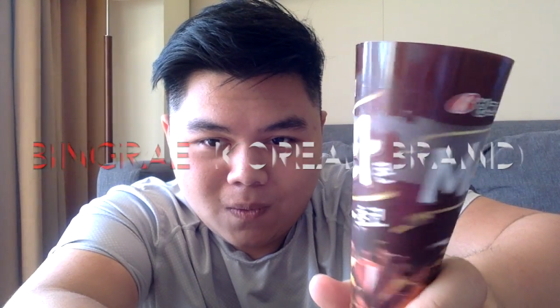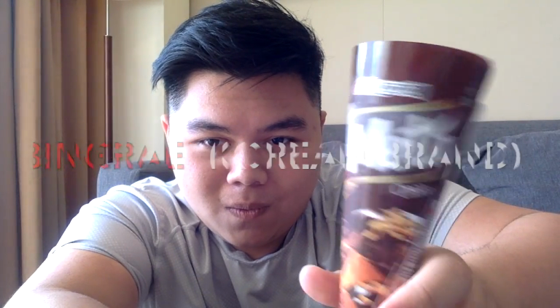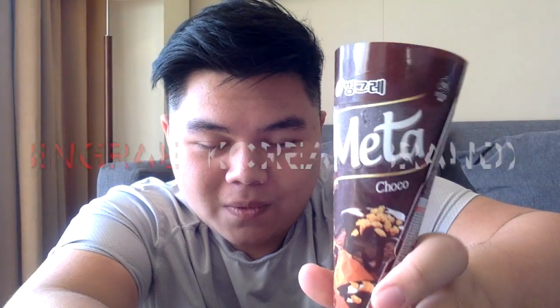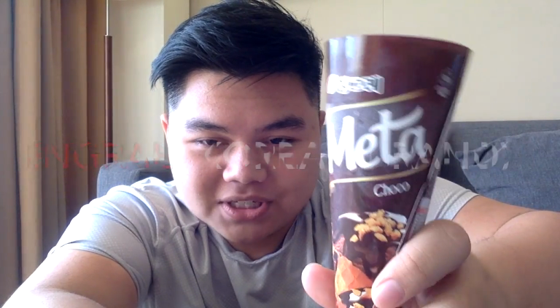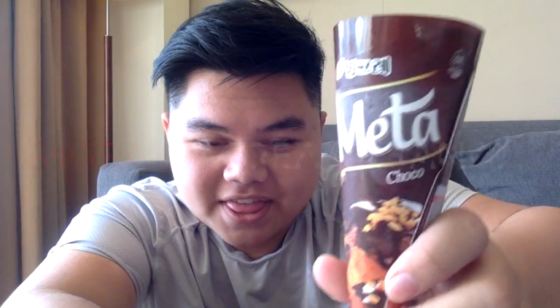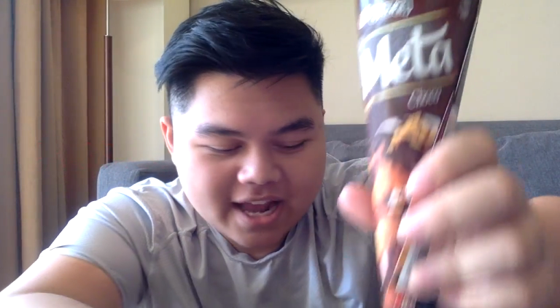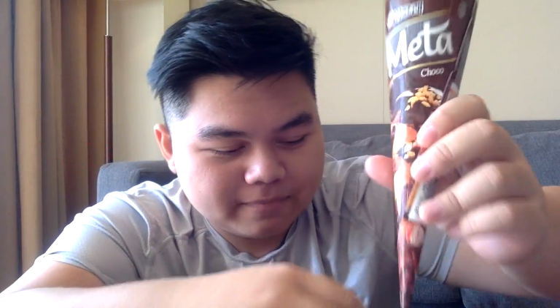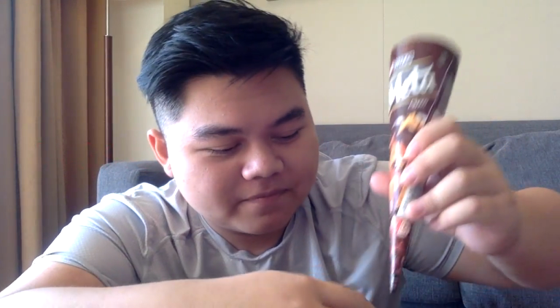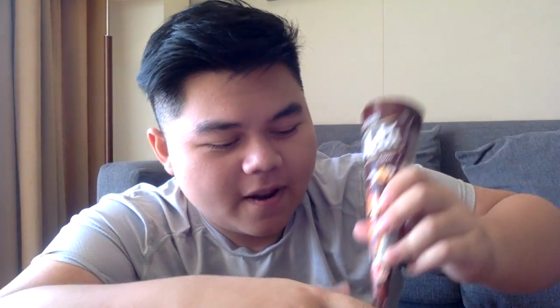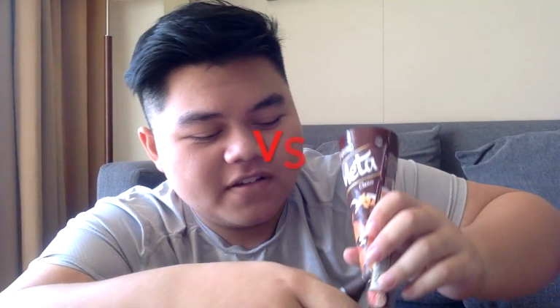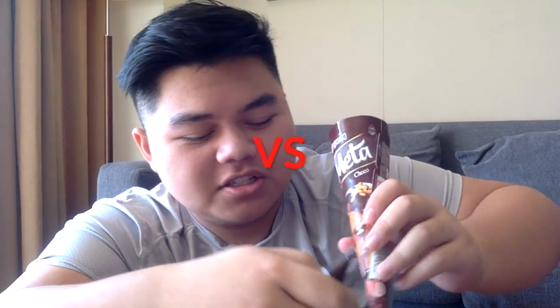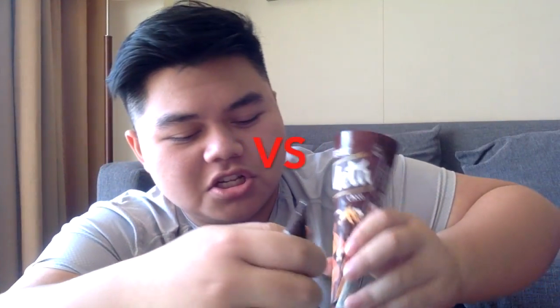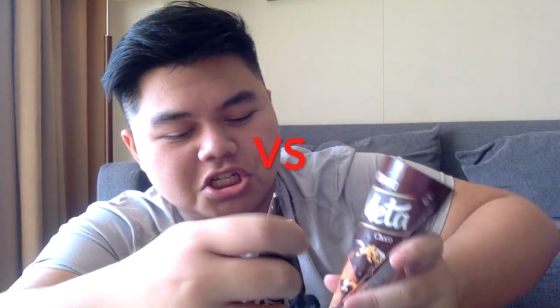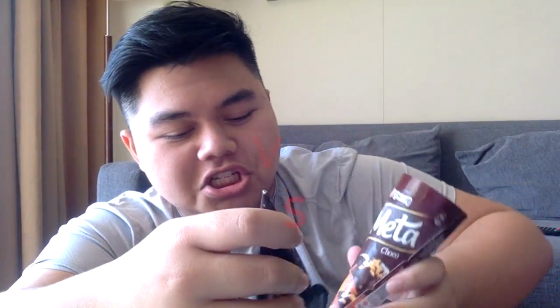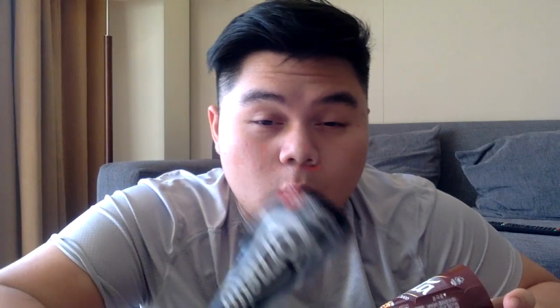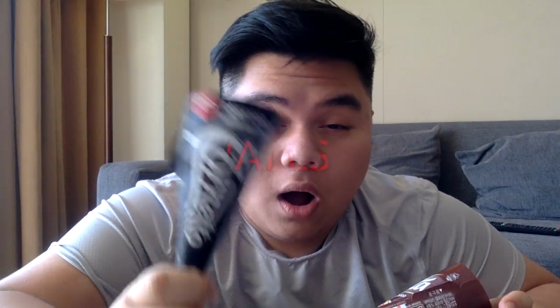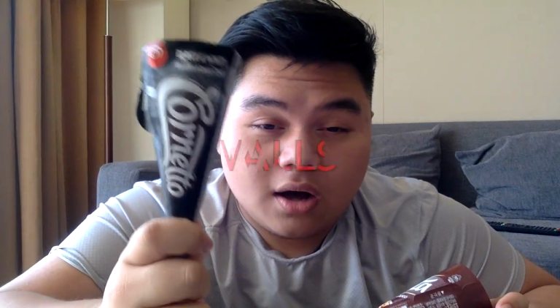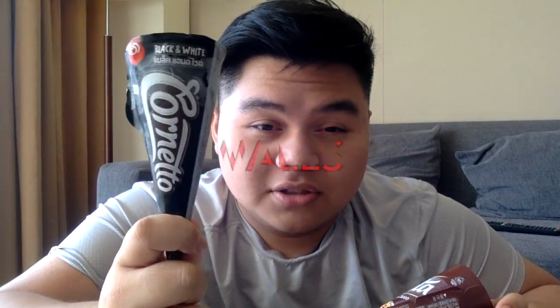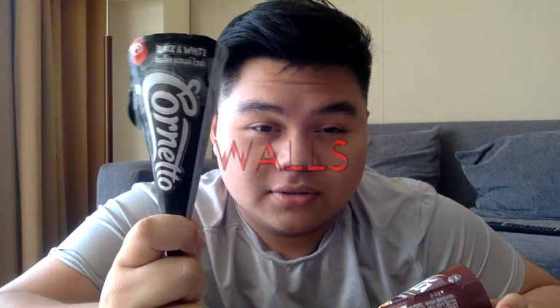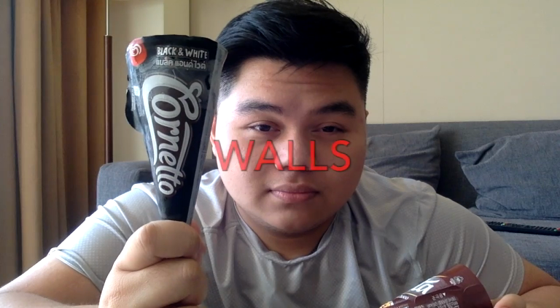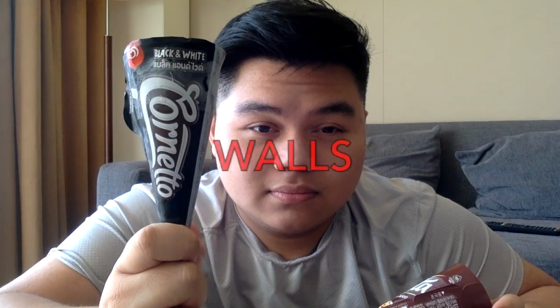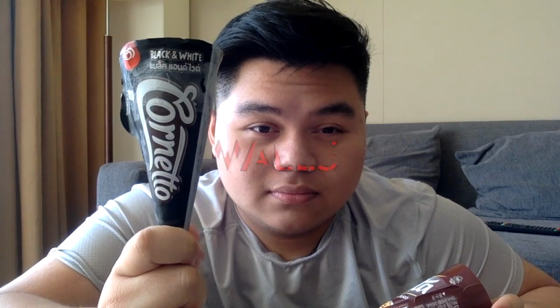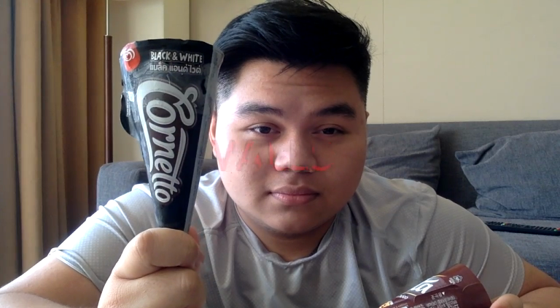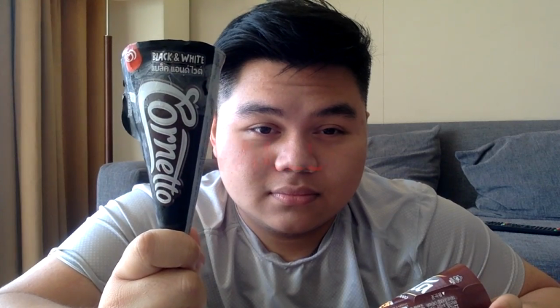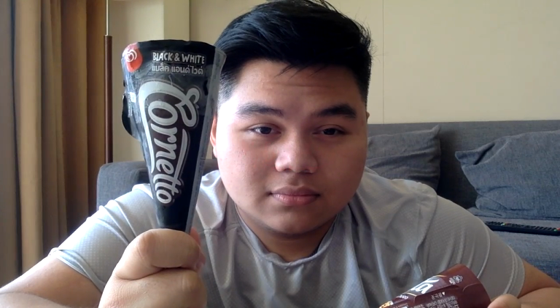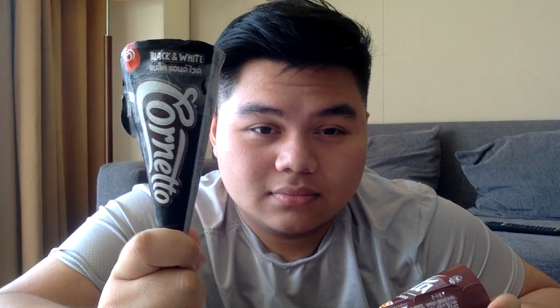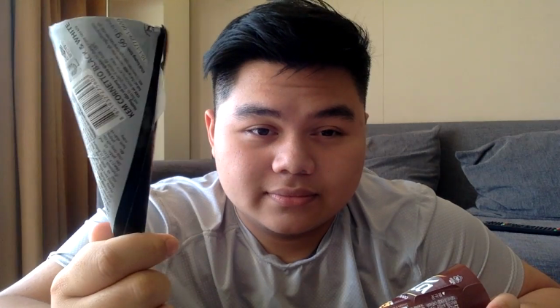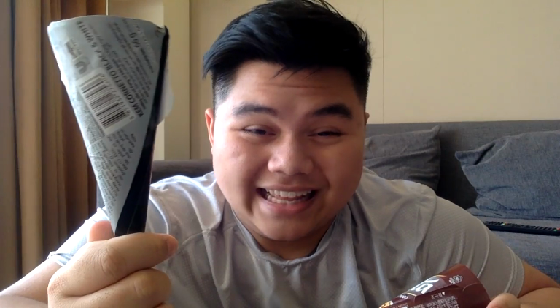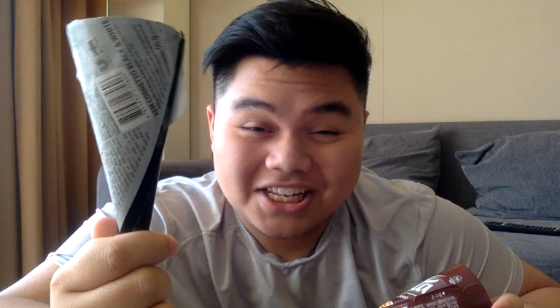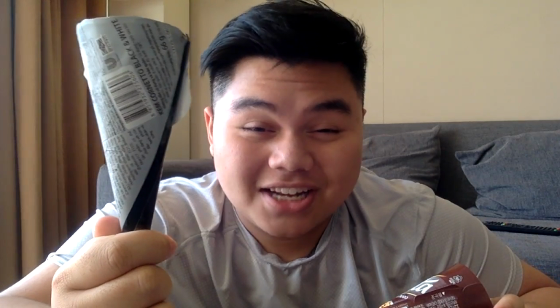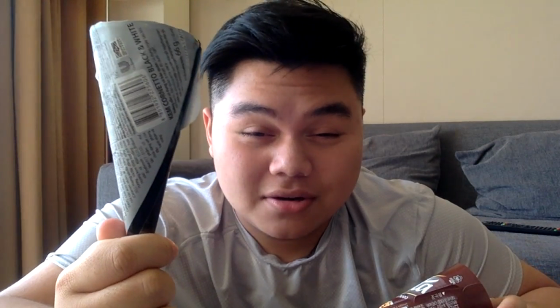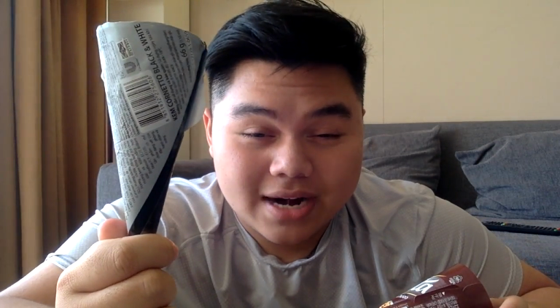What's that? This is... Walls! Let's get started!